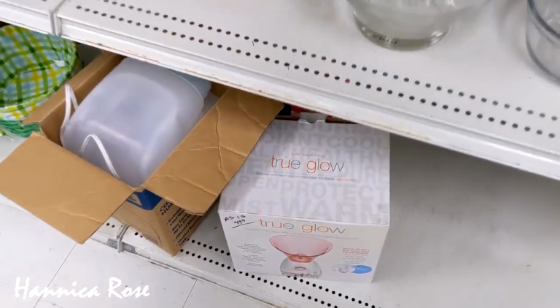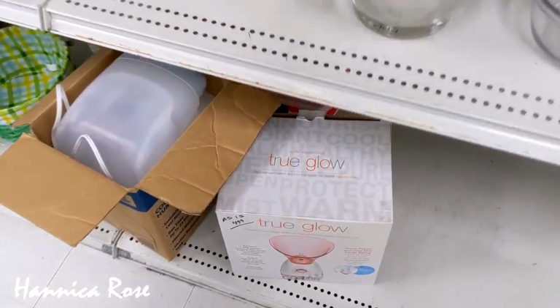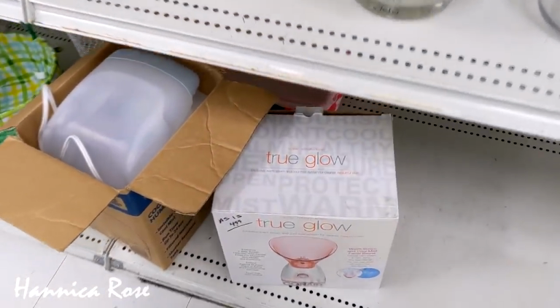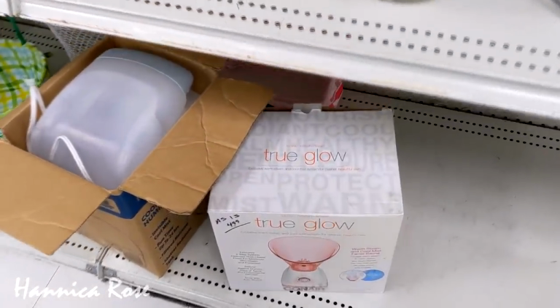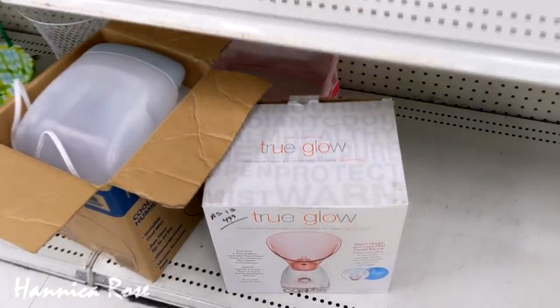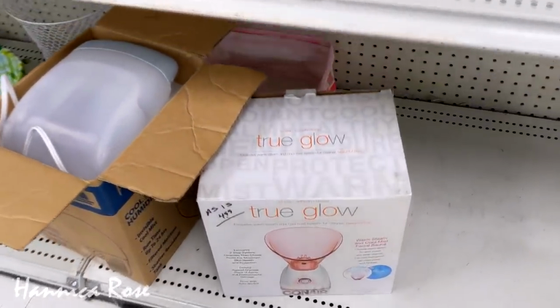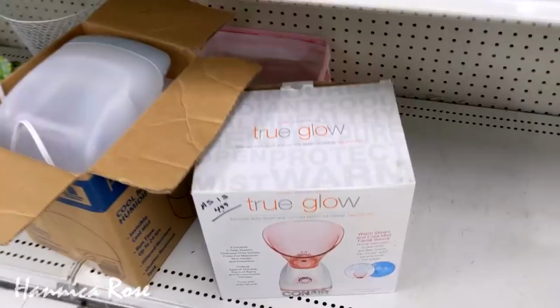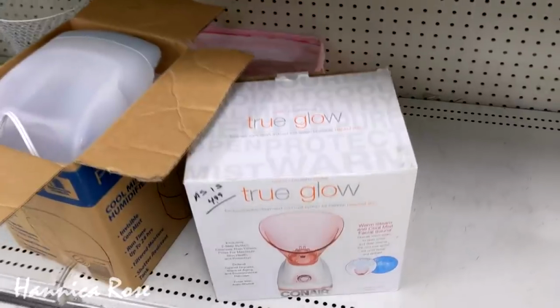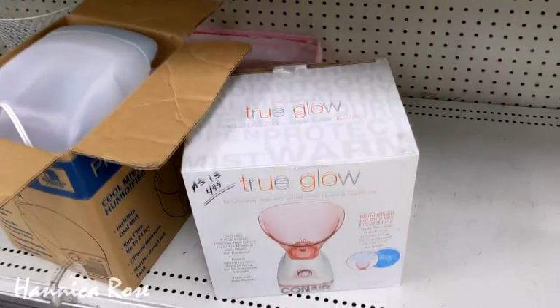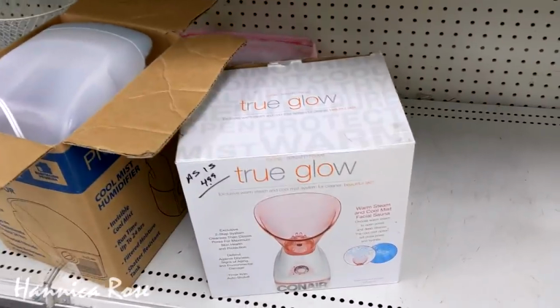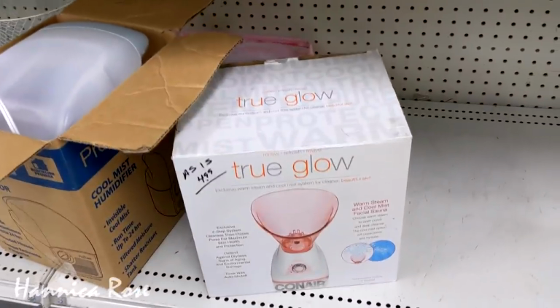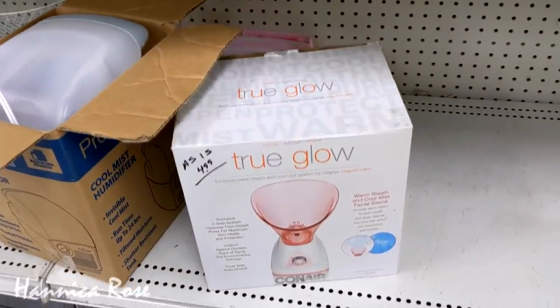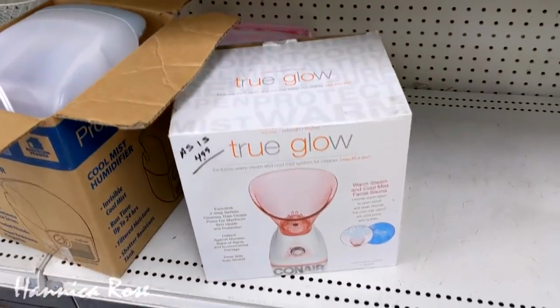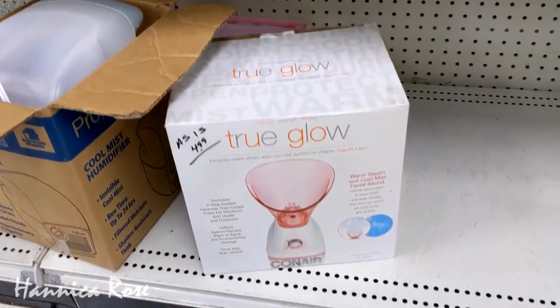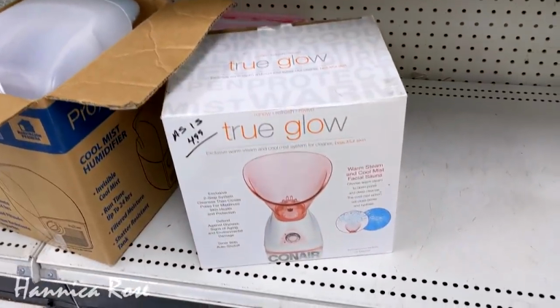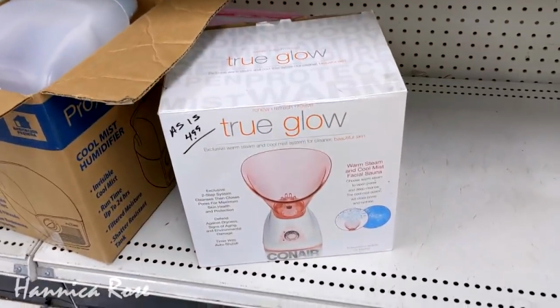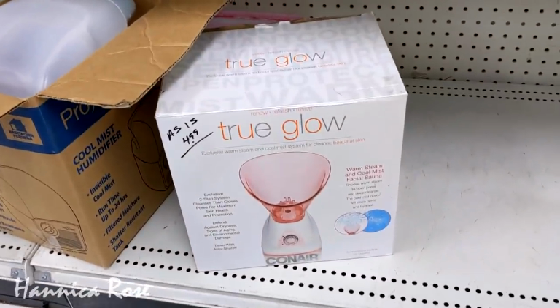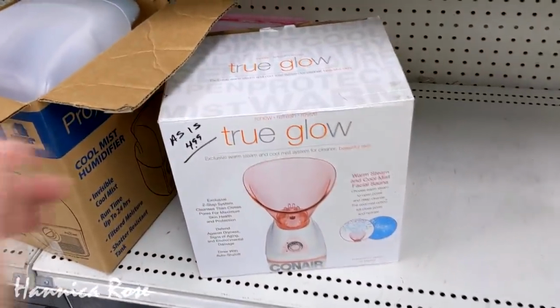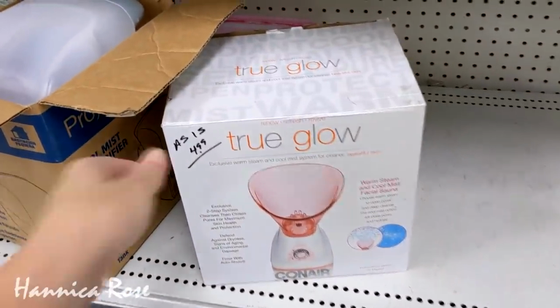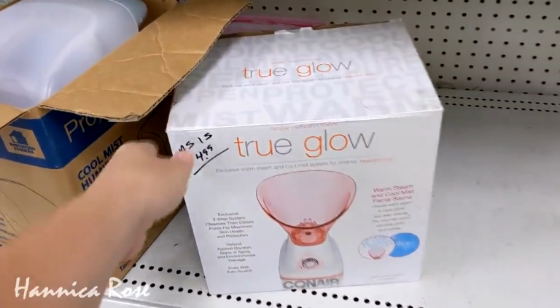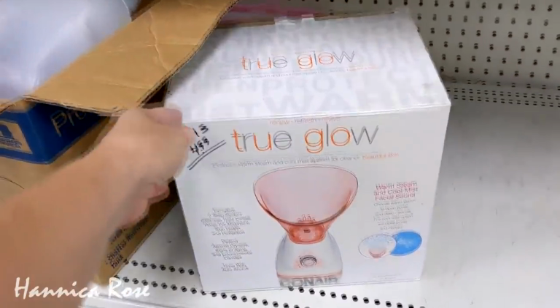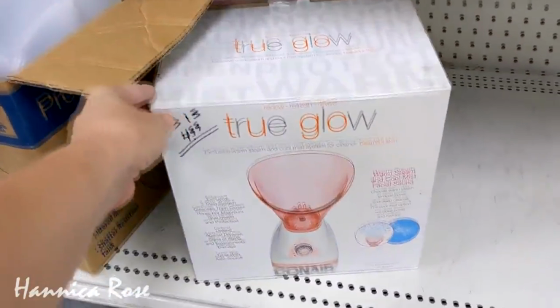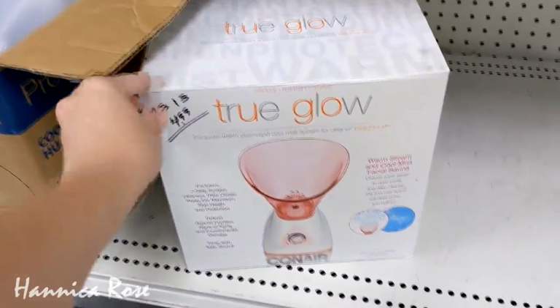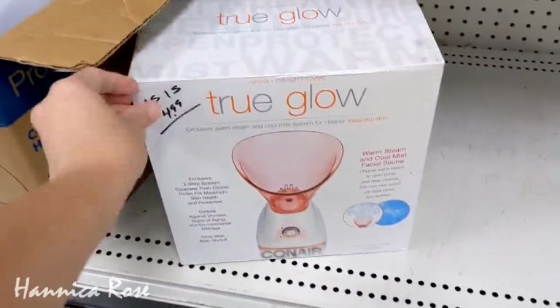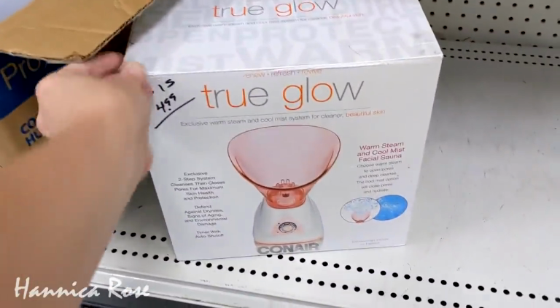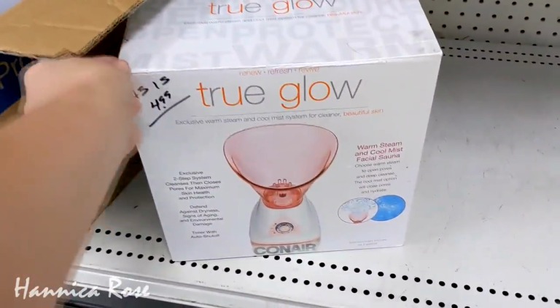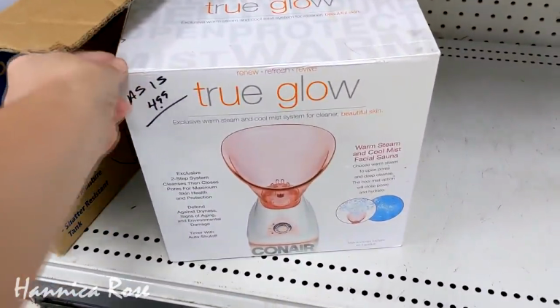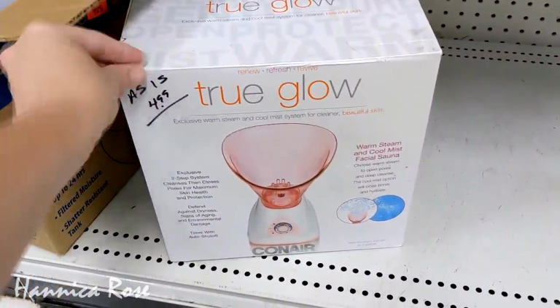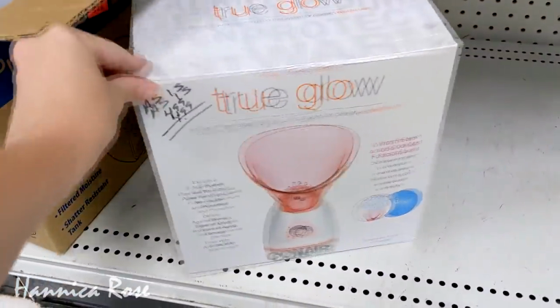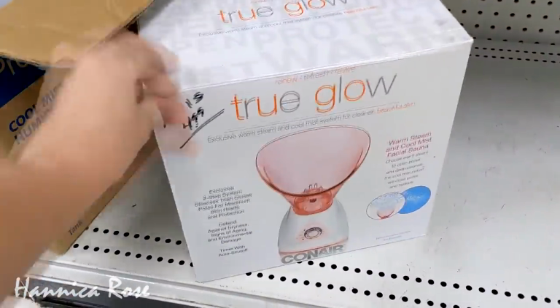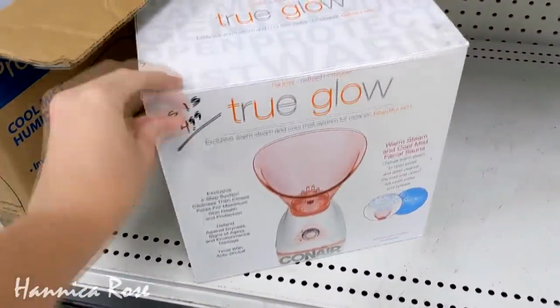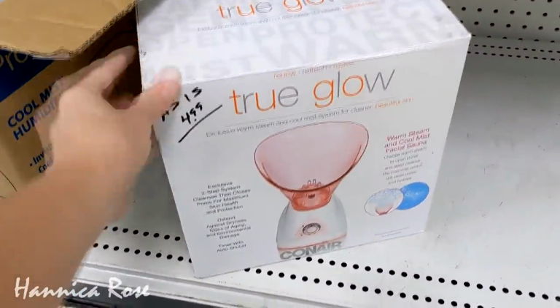I'm curious to know — does anyone have a face steamer like this one here, and if you do, do you like it?